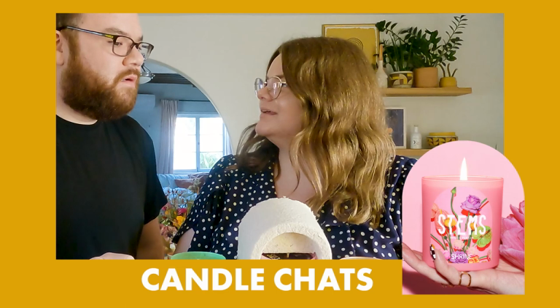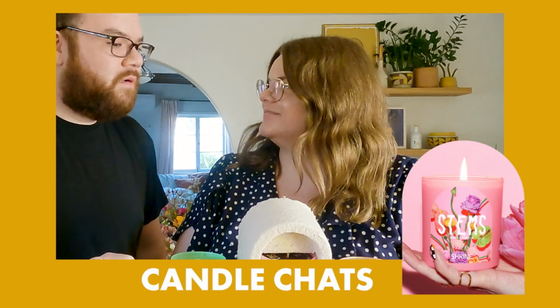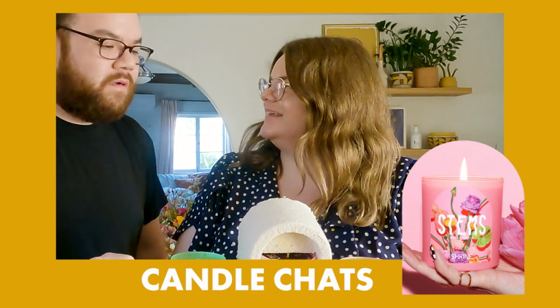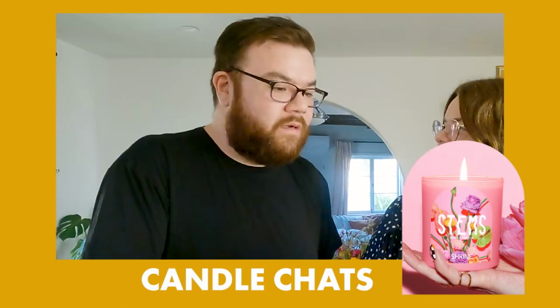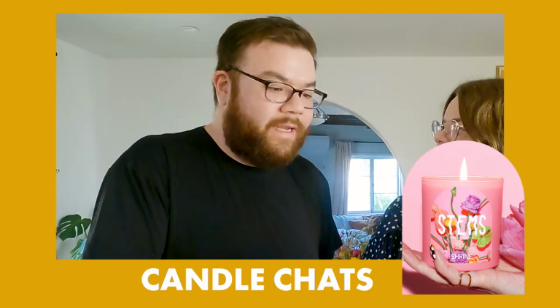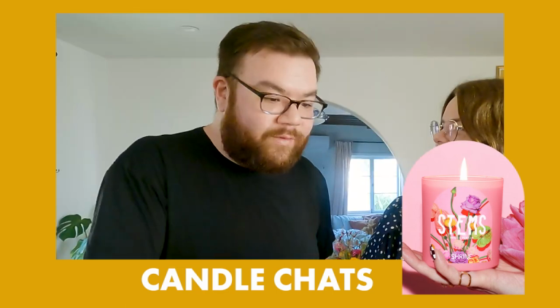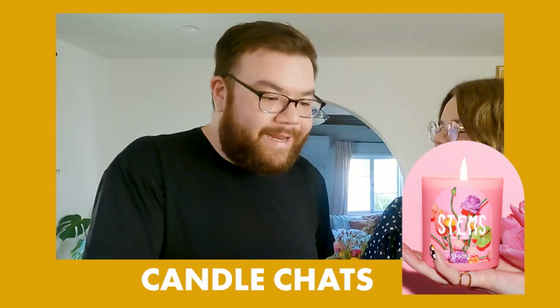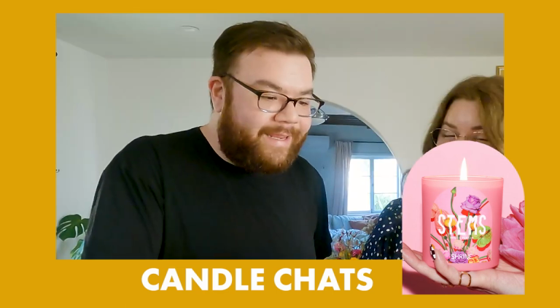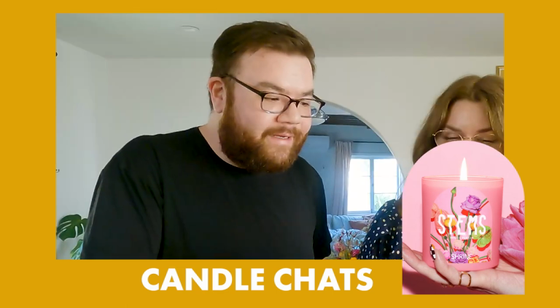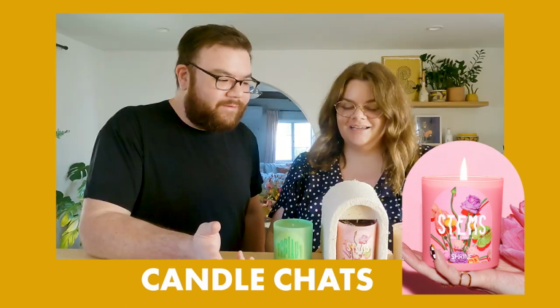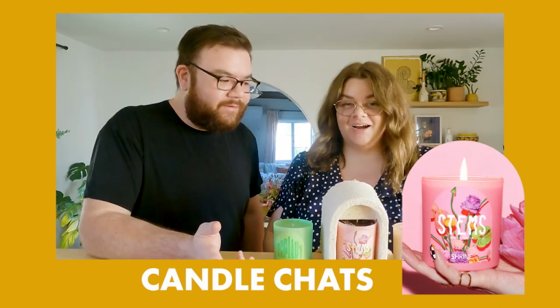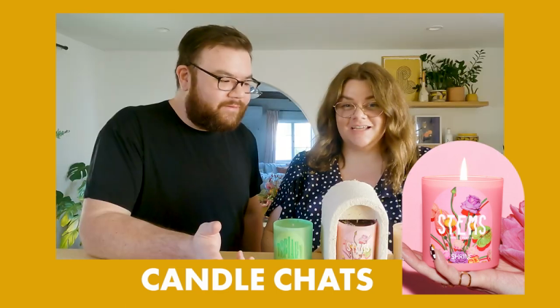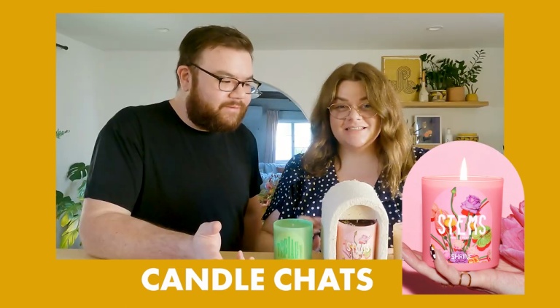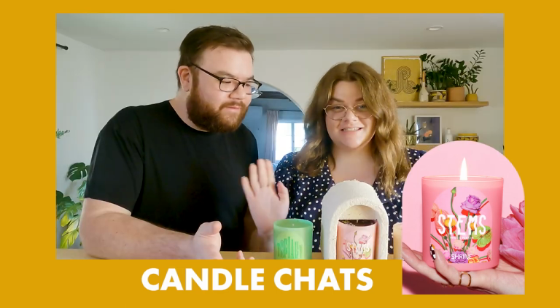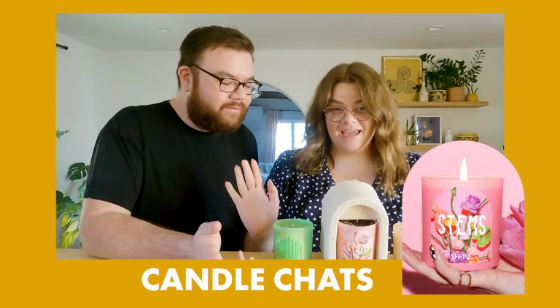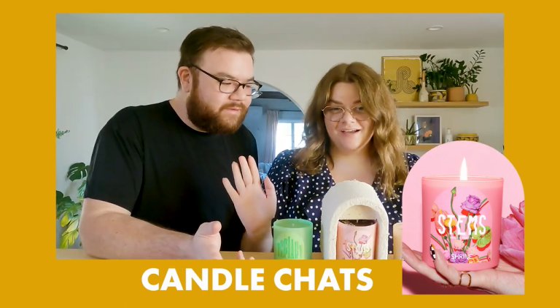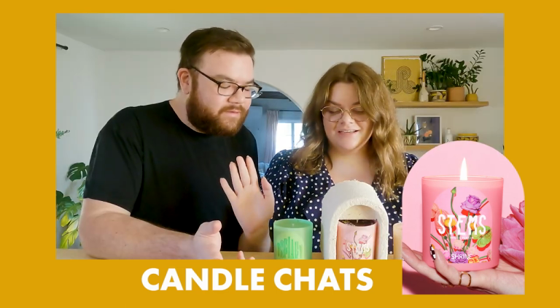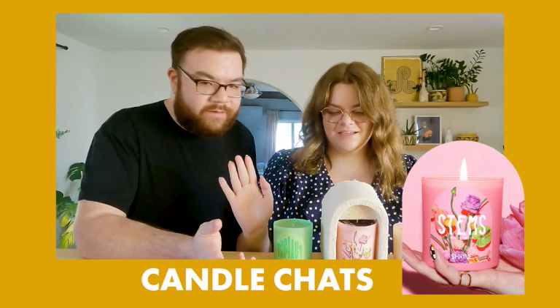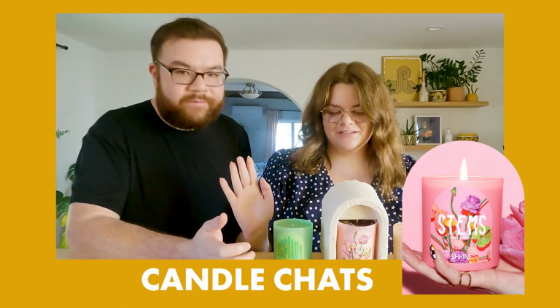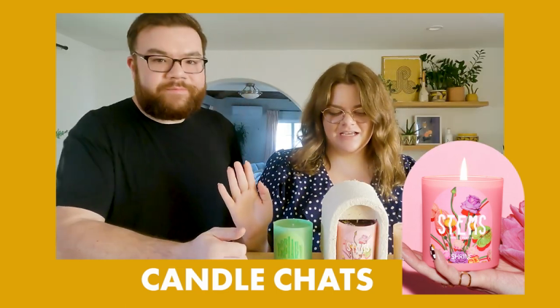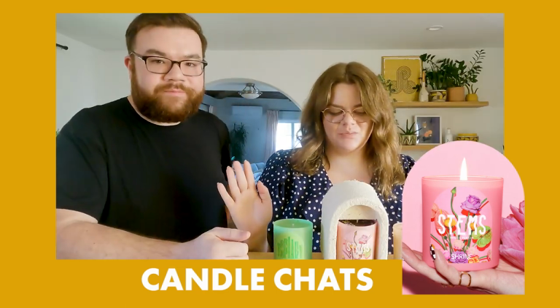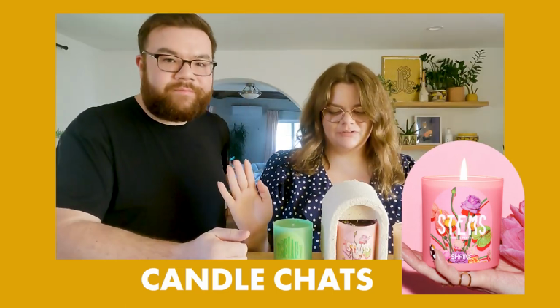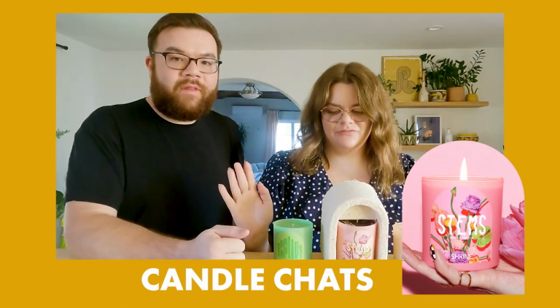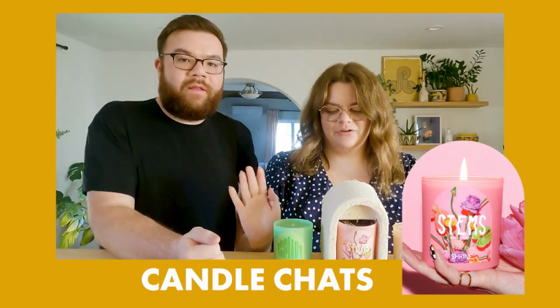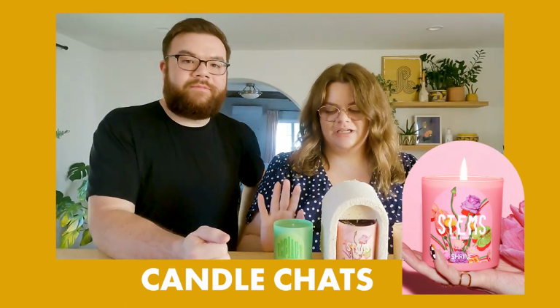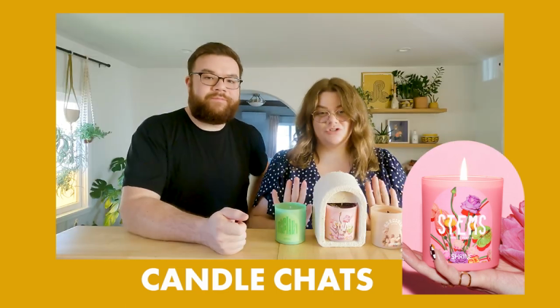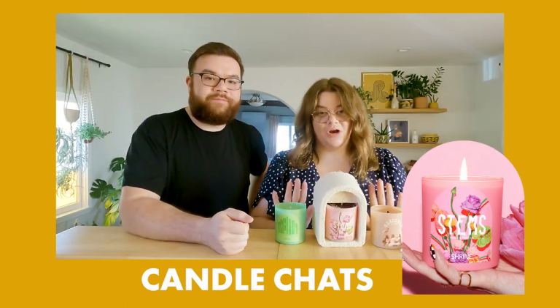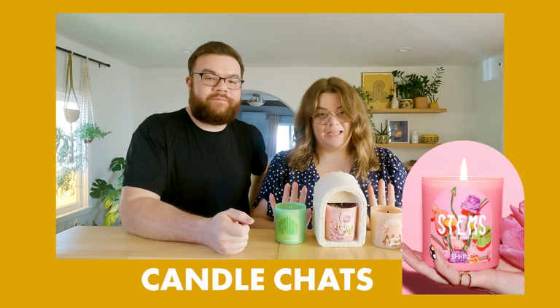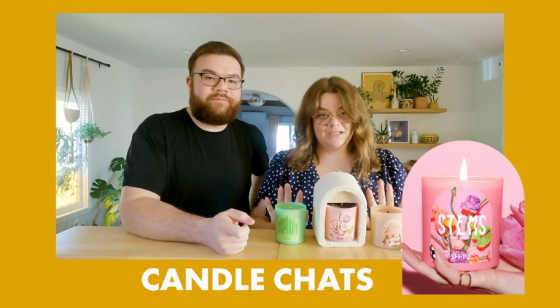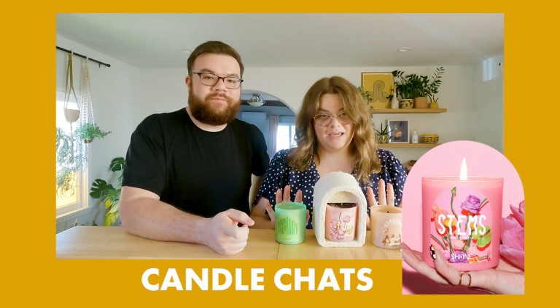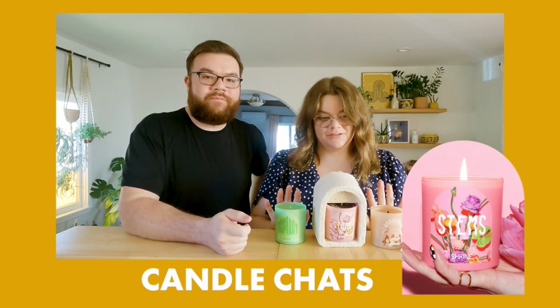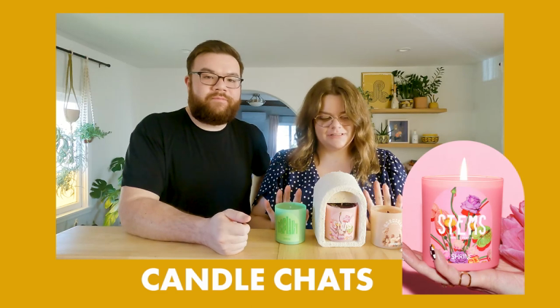Is it ready? It's ready! Alright, today on Candle Chats, we're reviewing Shrine Candles.